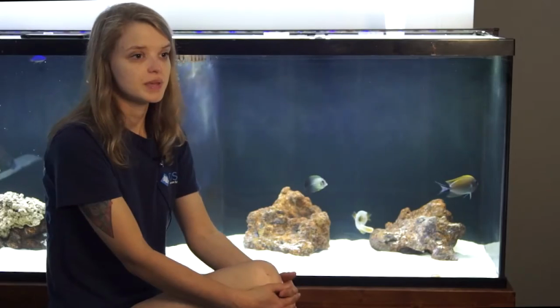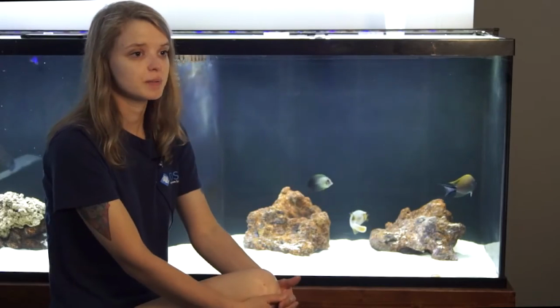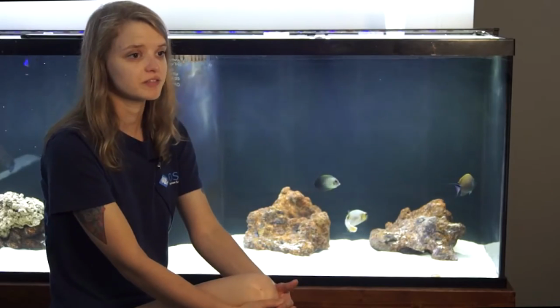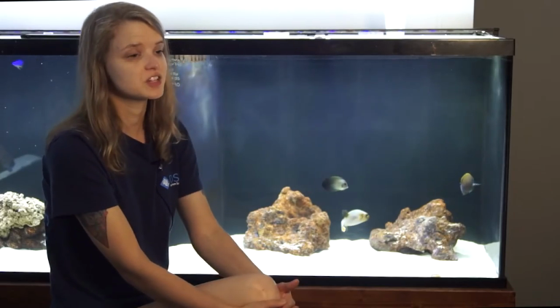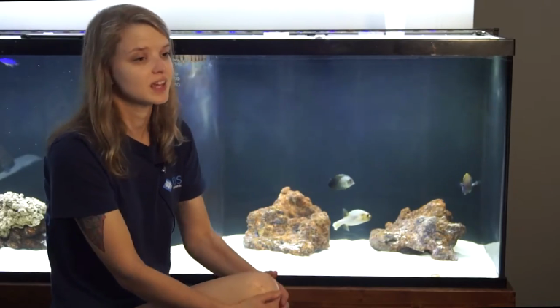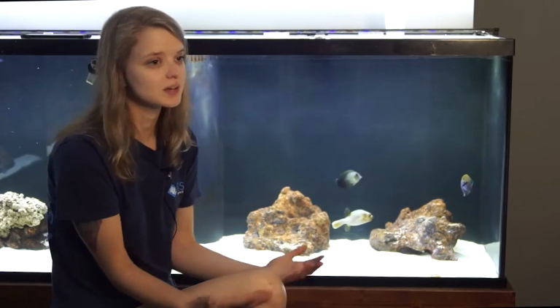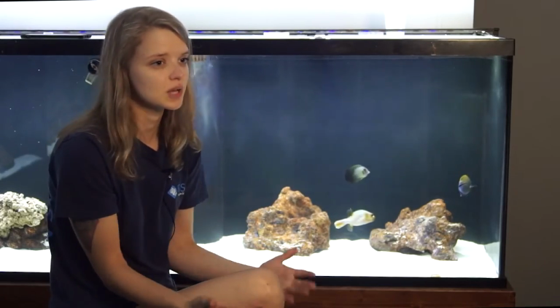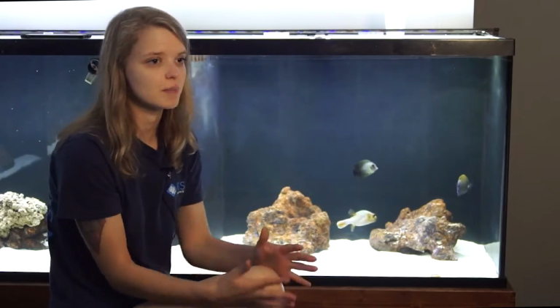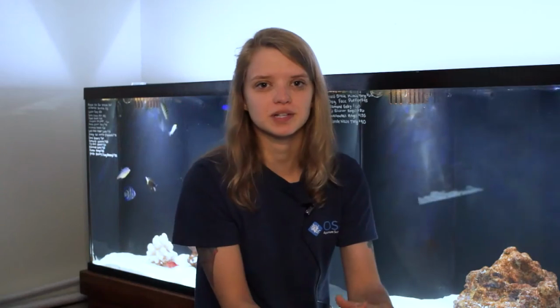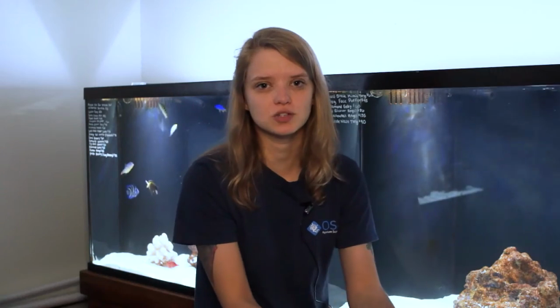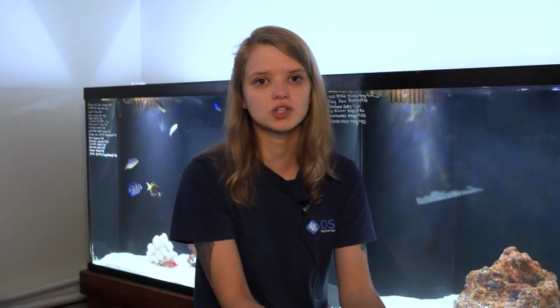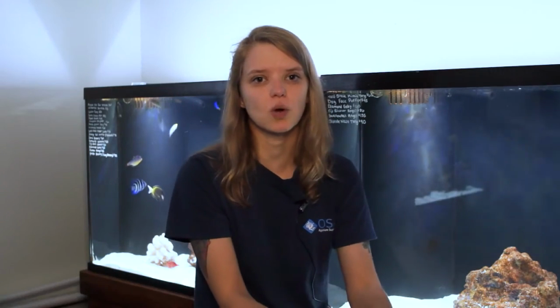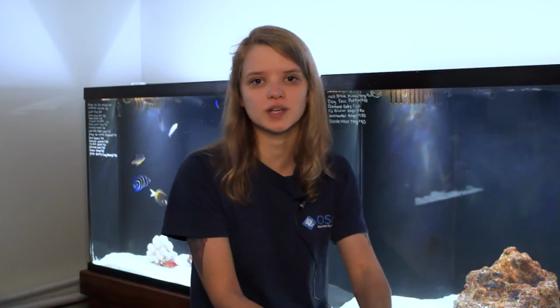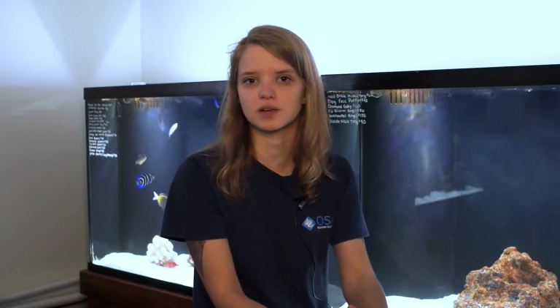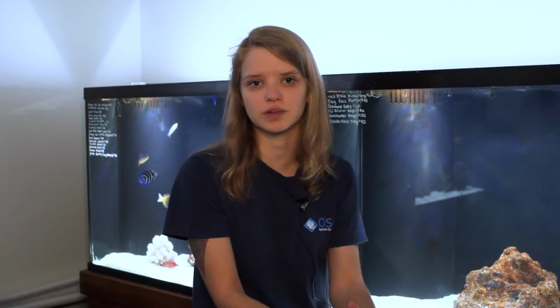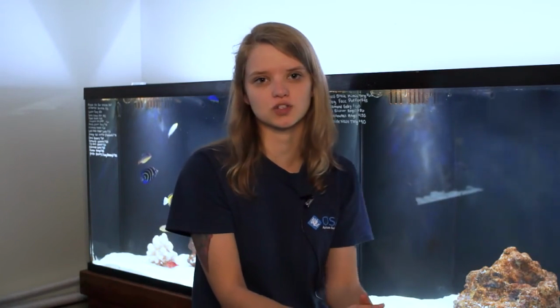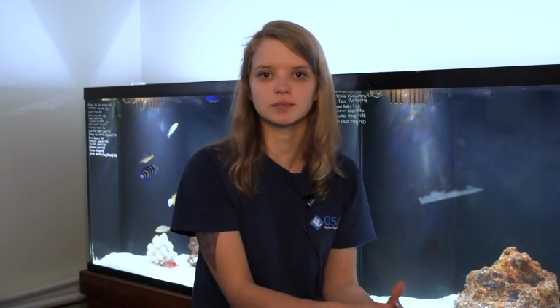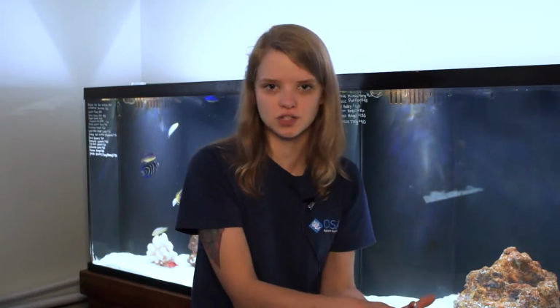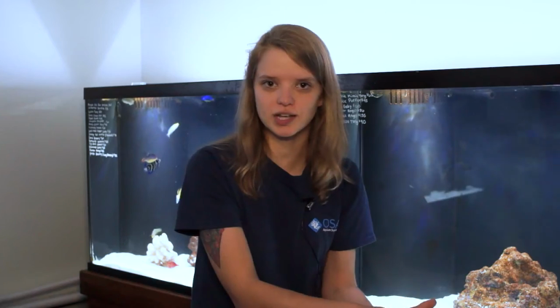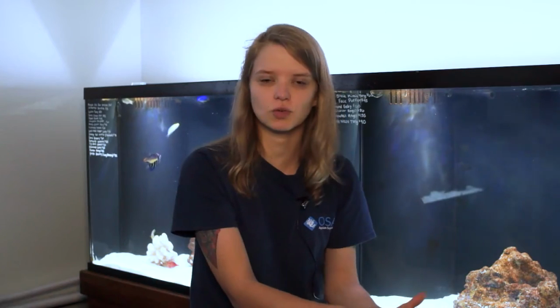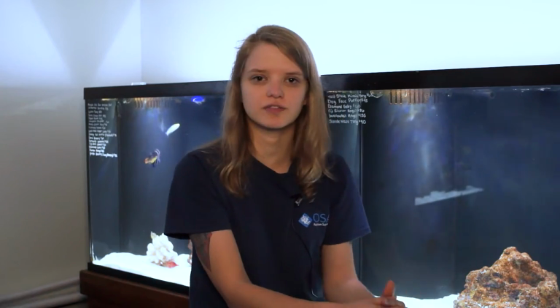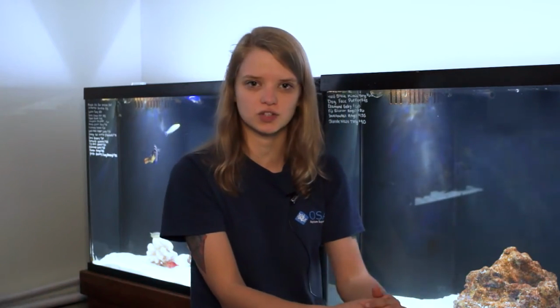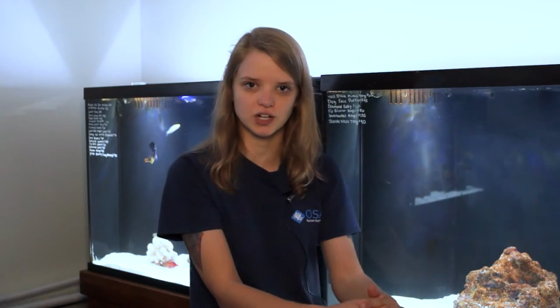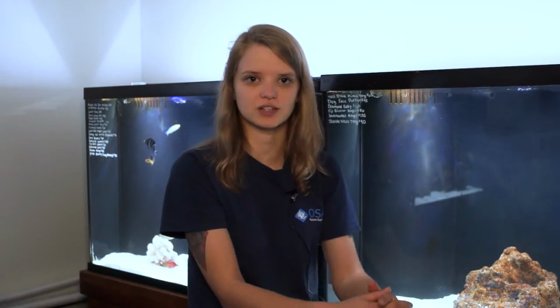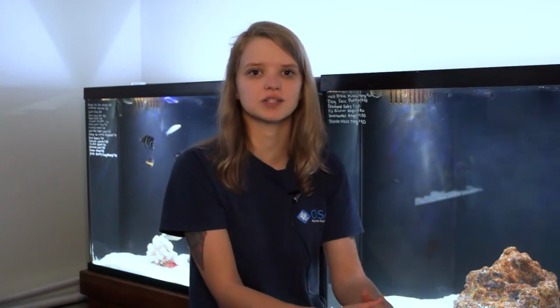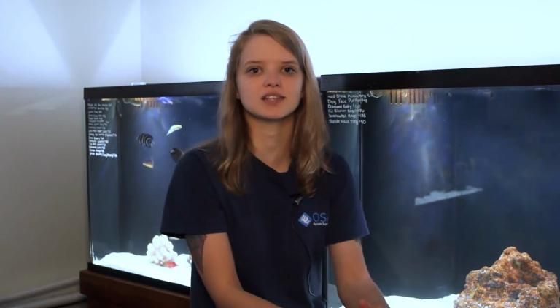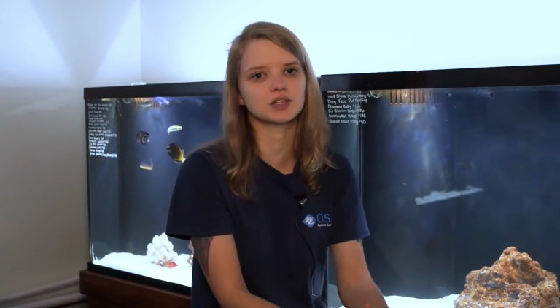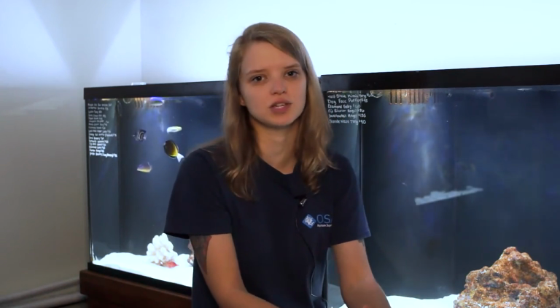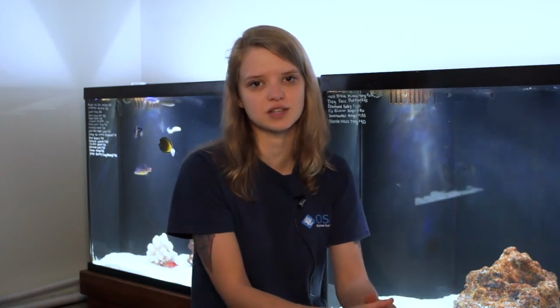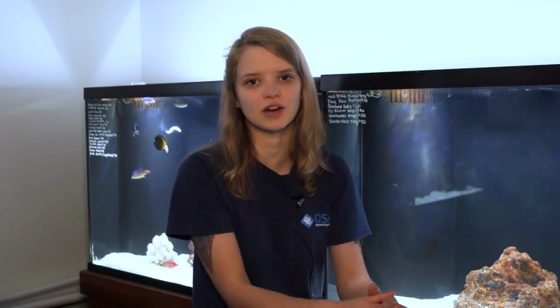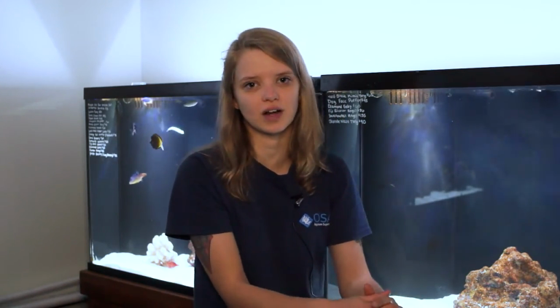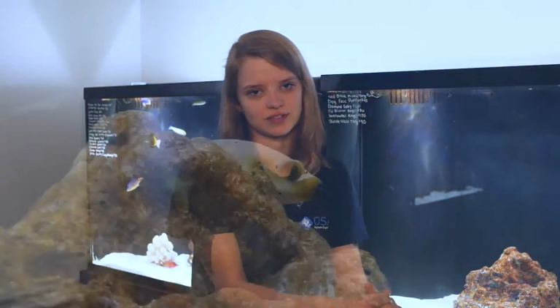Being a puffer fish they can blow up, but it's usually only done when they're extremely stressed or if they're stretching, so it's not something you can see very often.